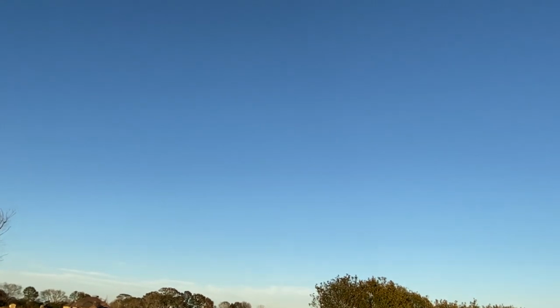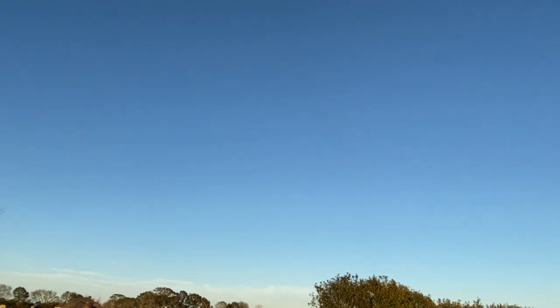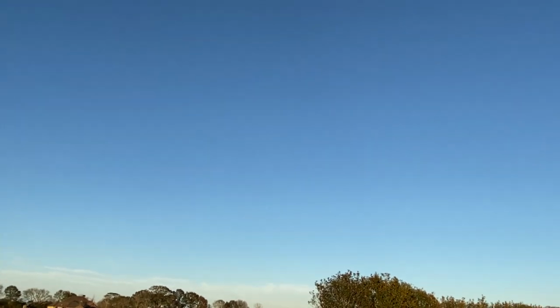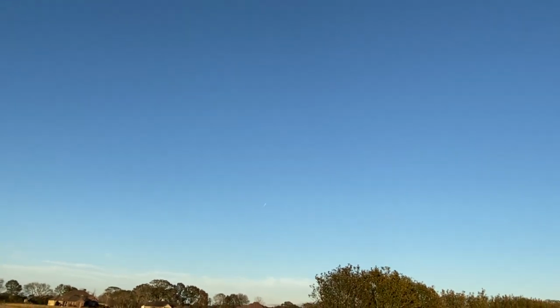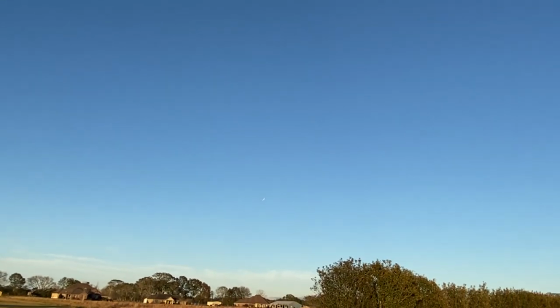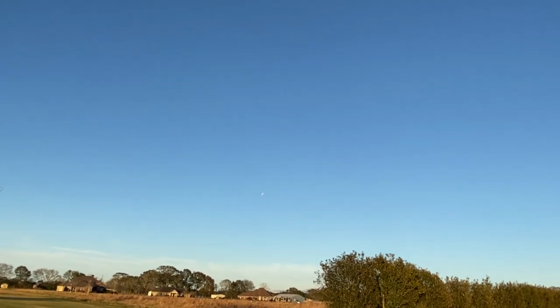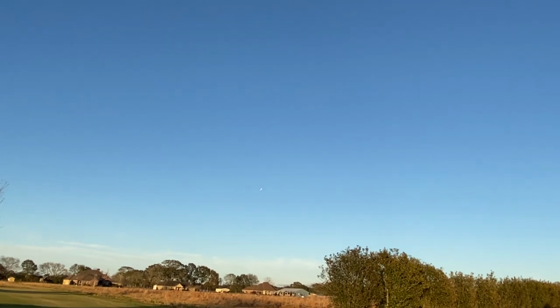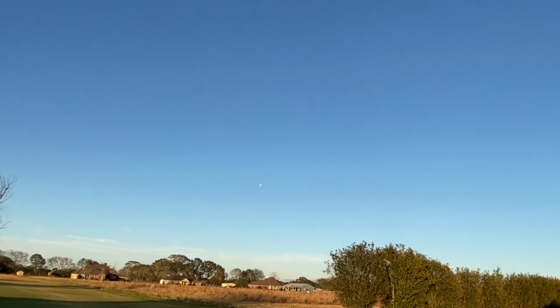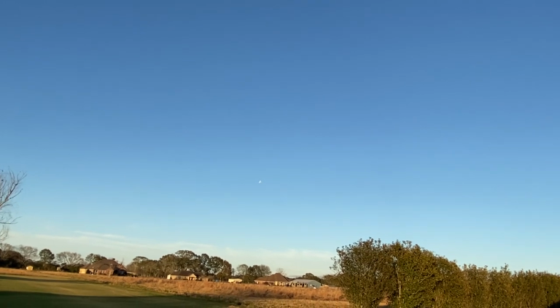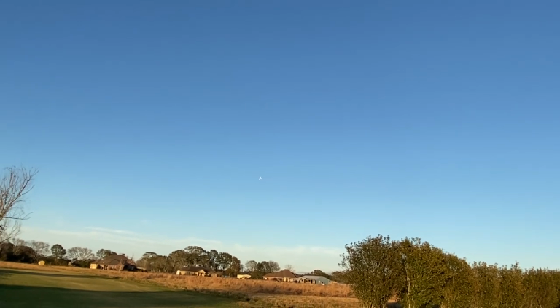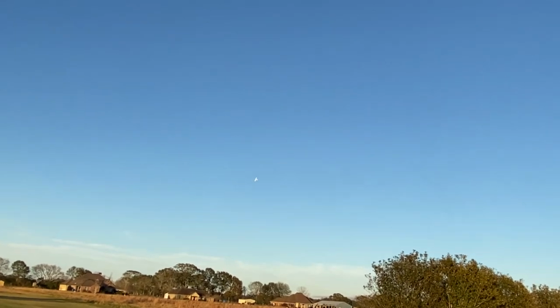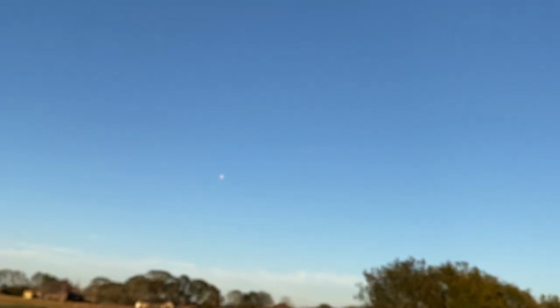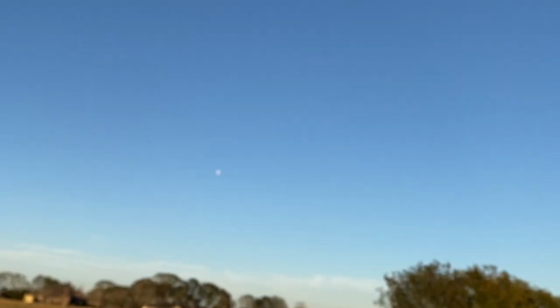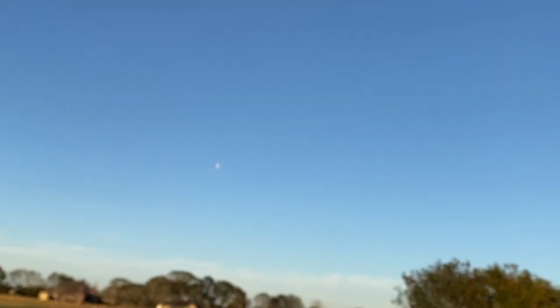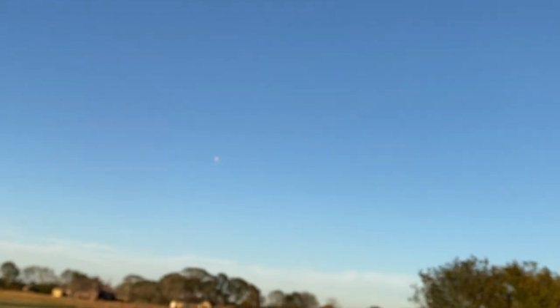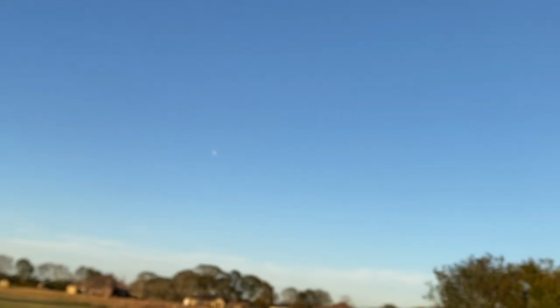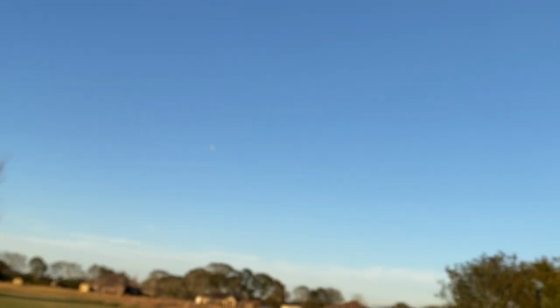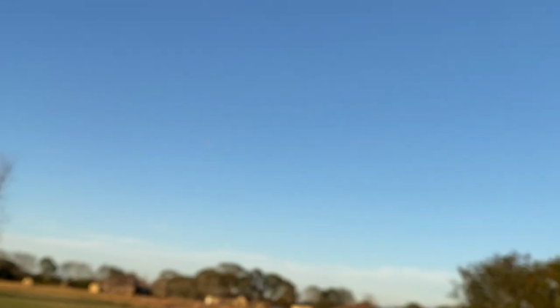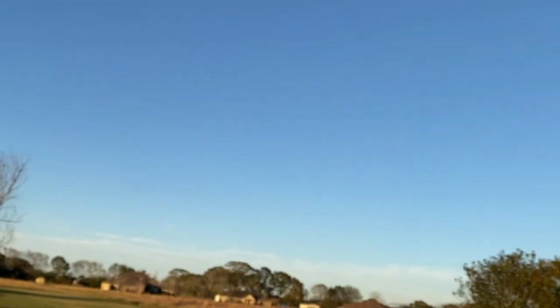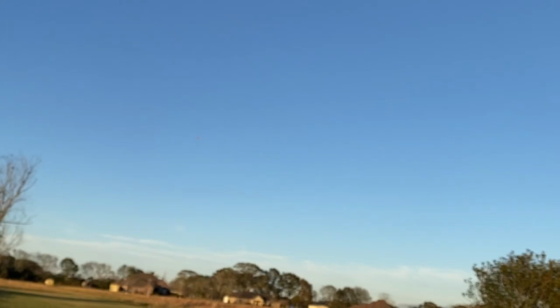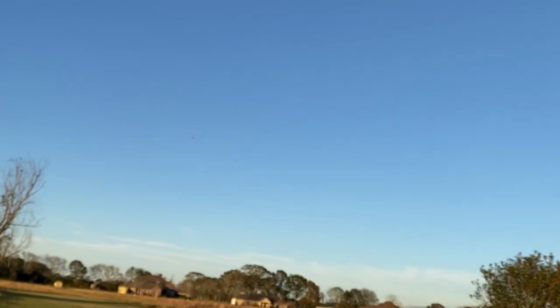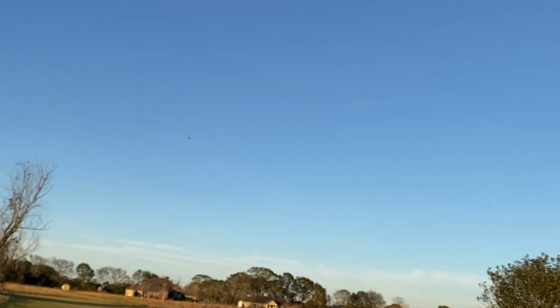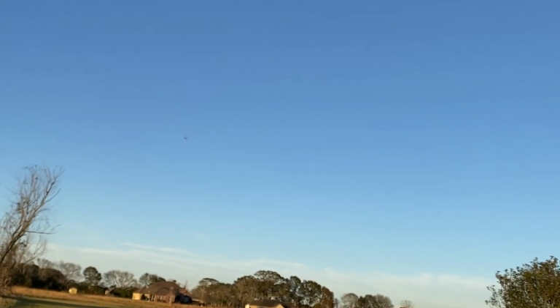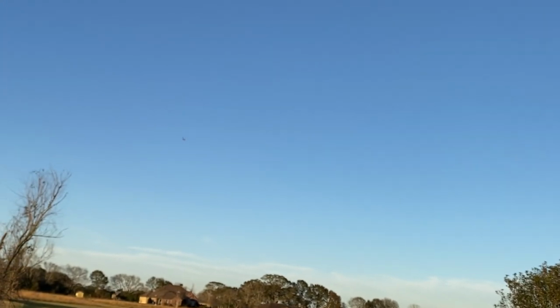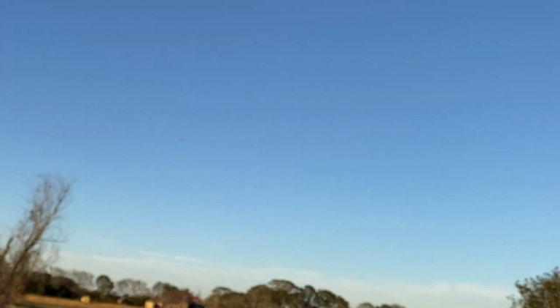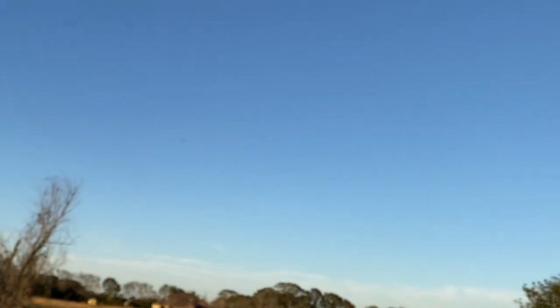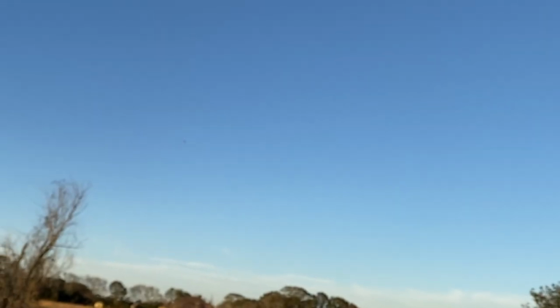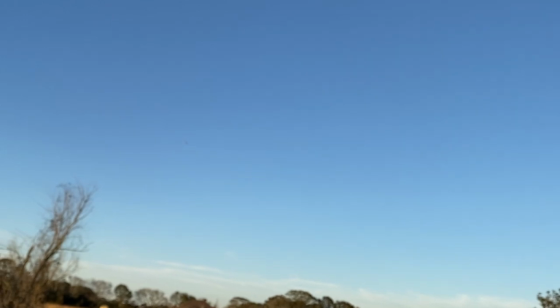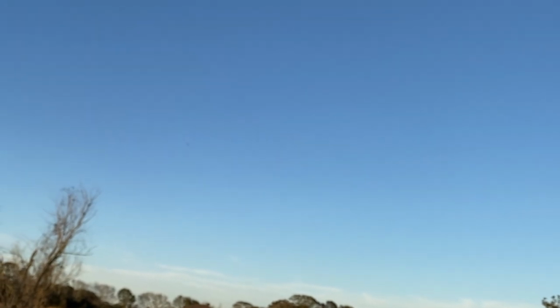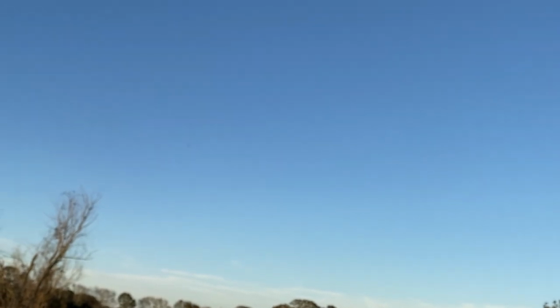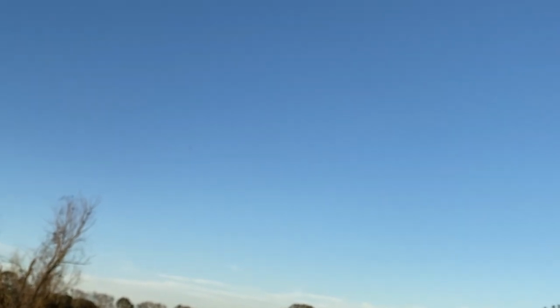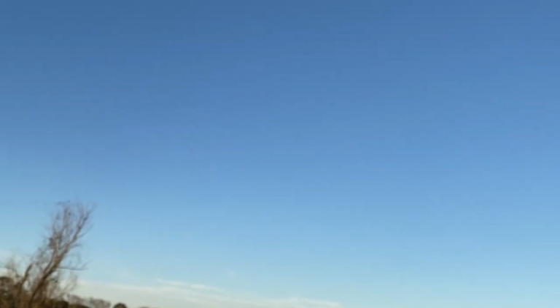Alright, let's see what it can do aerobatically. I kind of get bored when I just fly around with scale planes — sometimes I want to do some aerobatics.